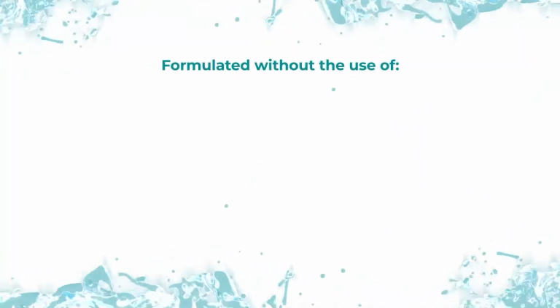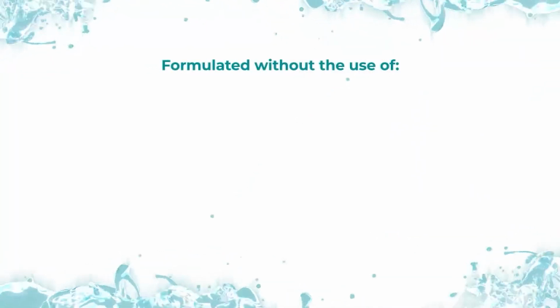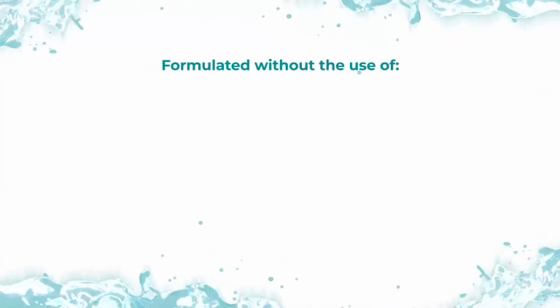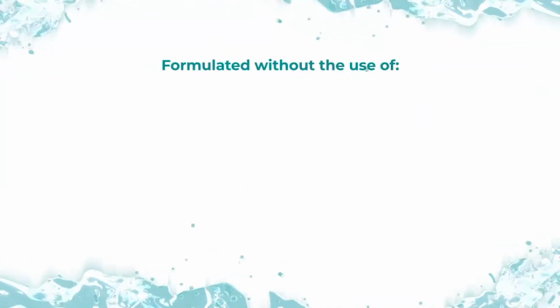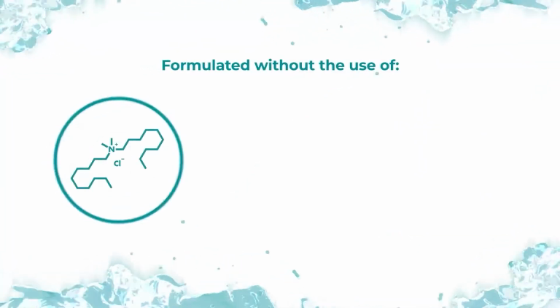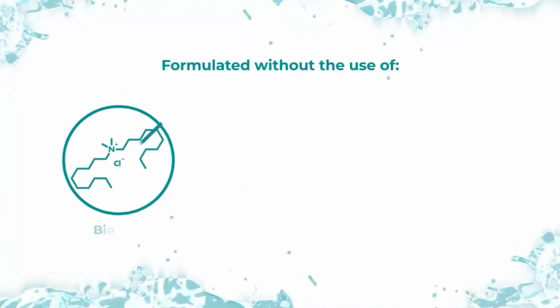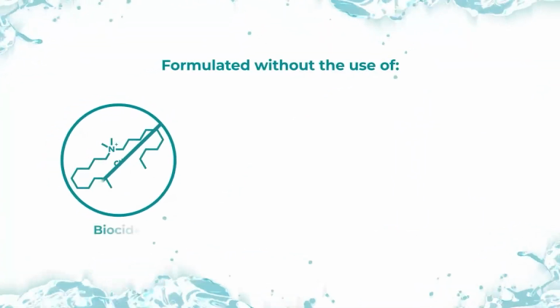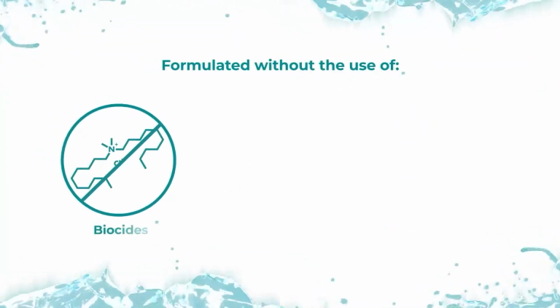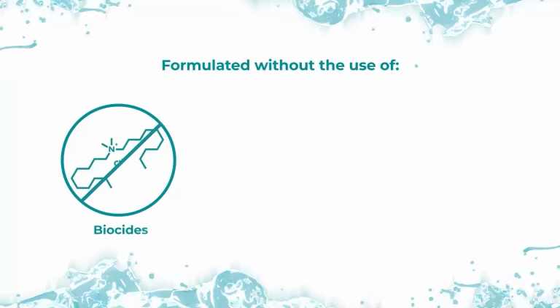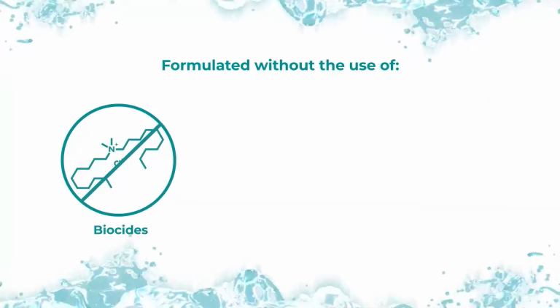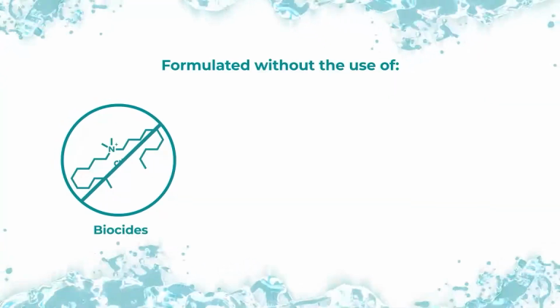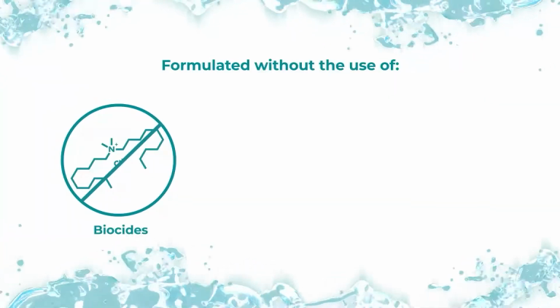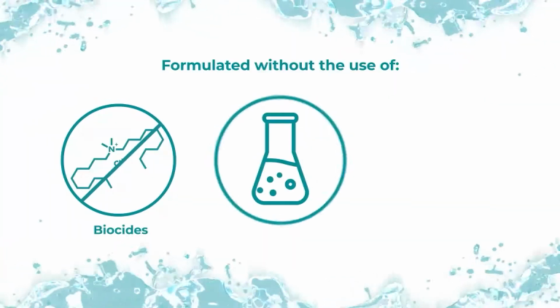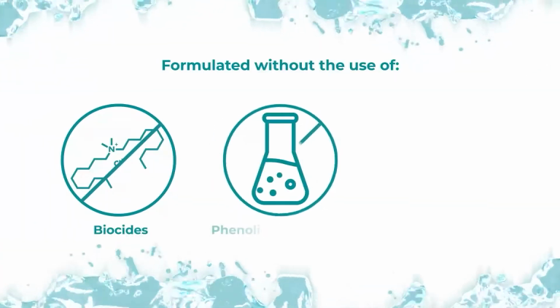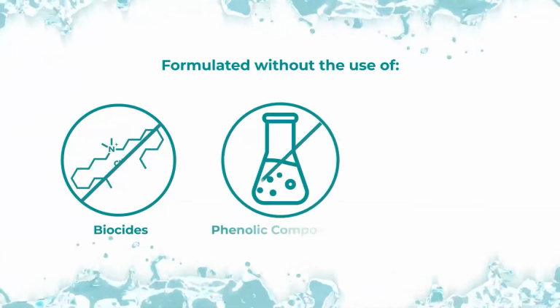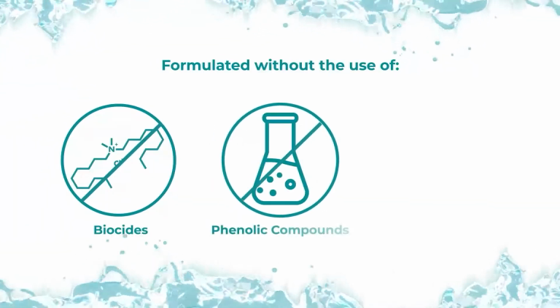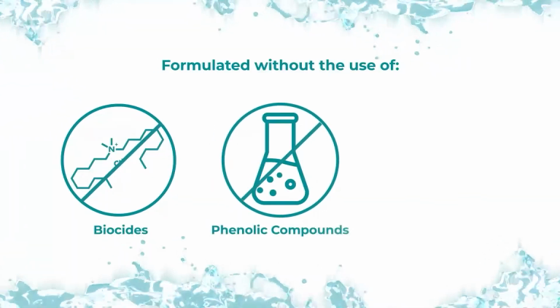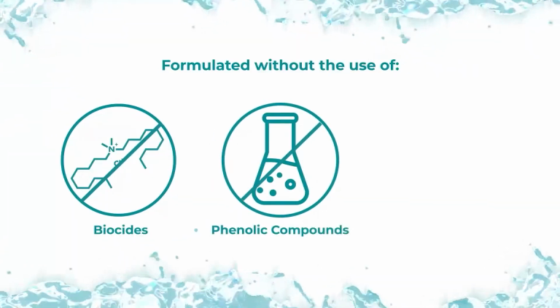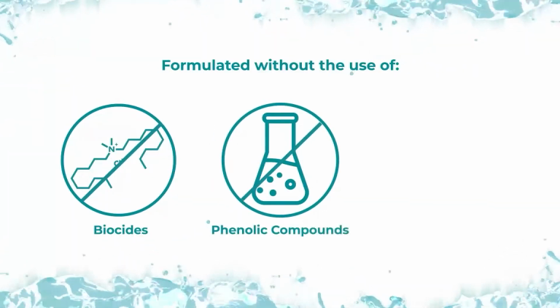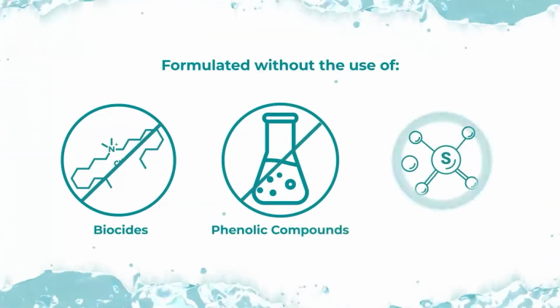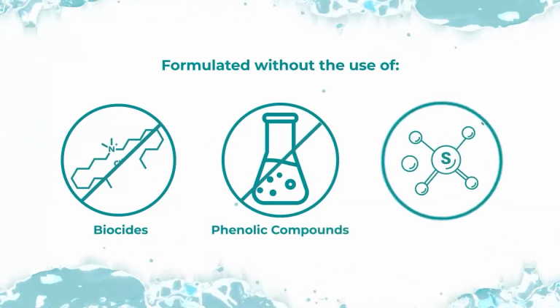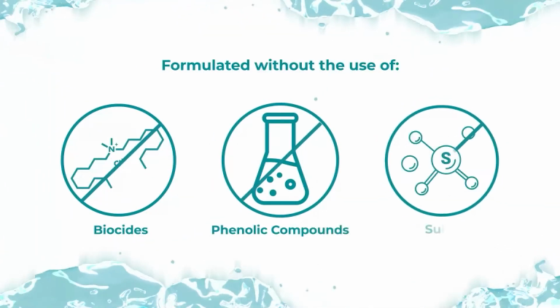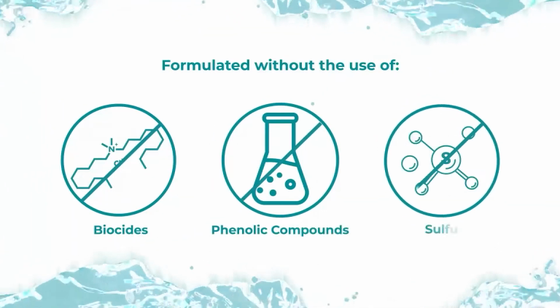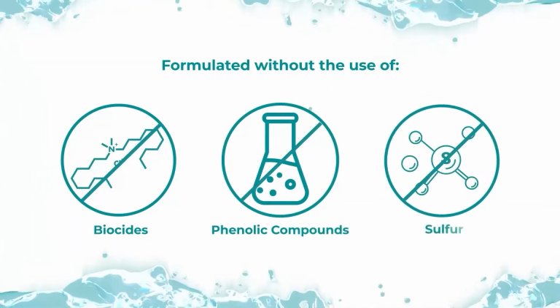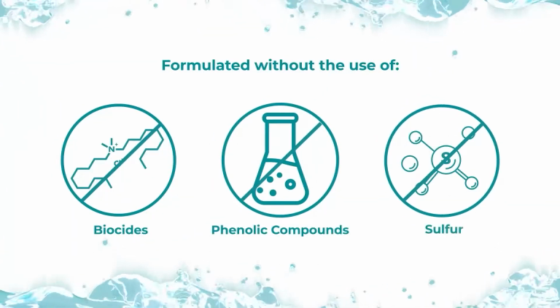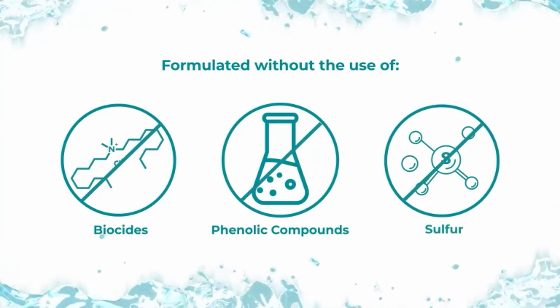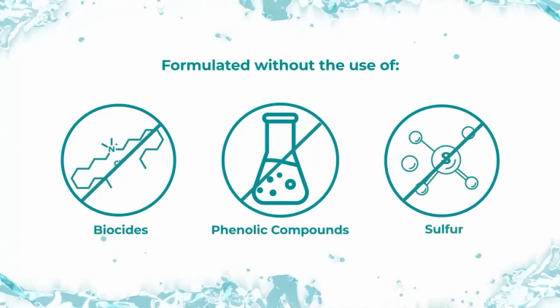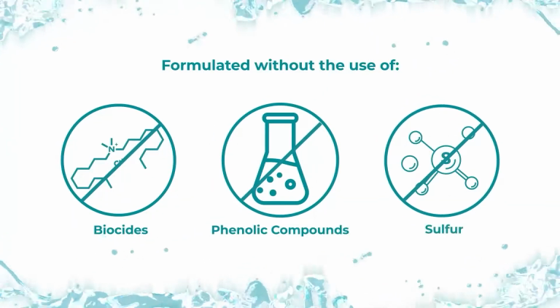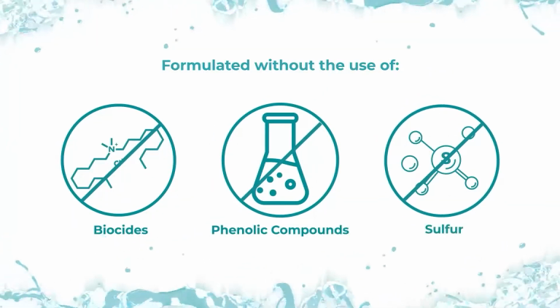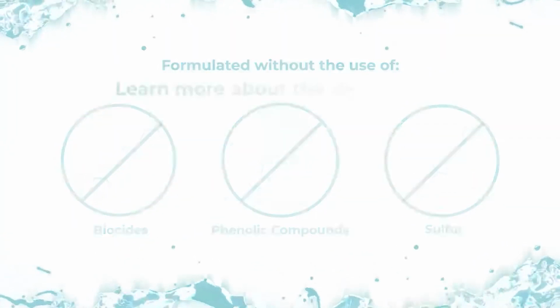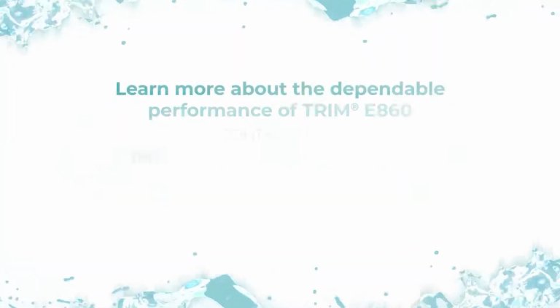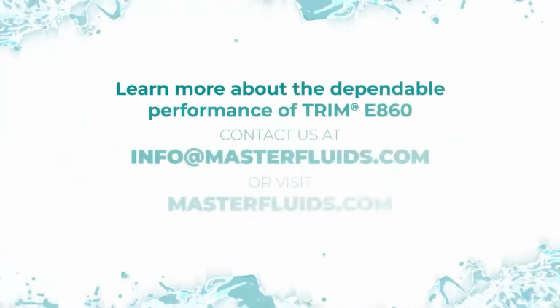E860 is also formulated without the use of biocides, phenolic compounds, or sulfur.